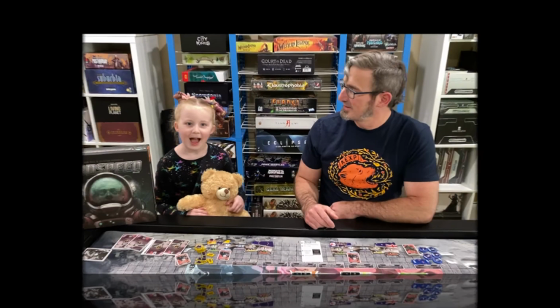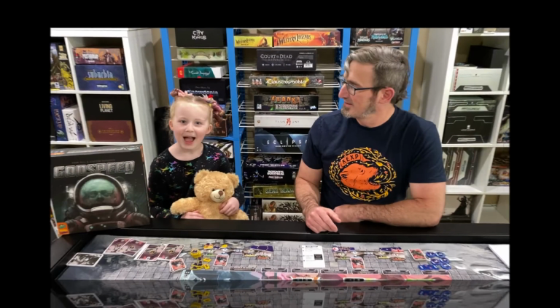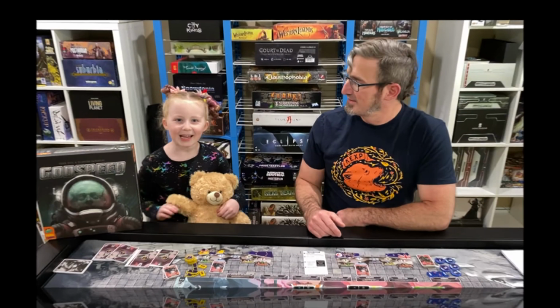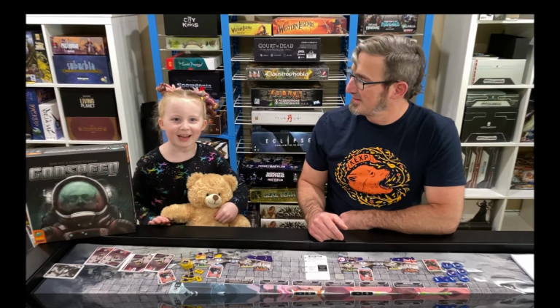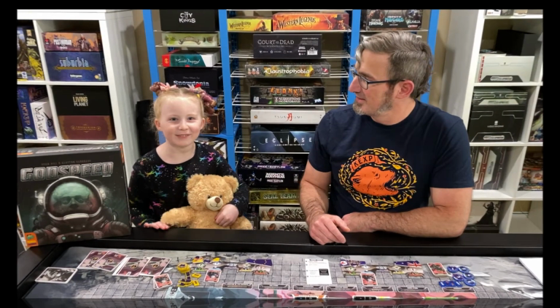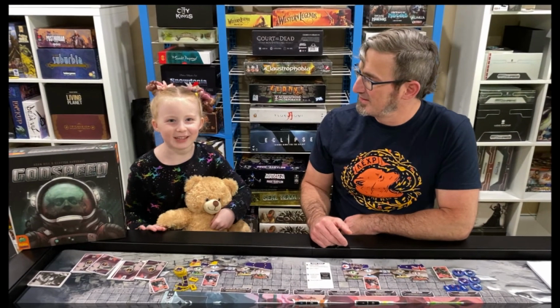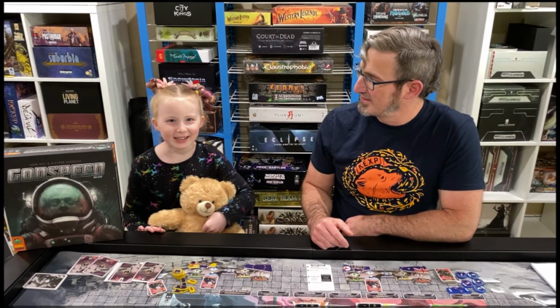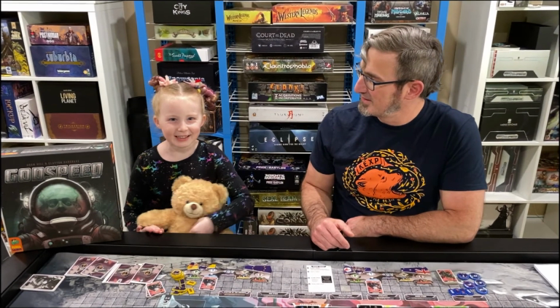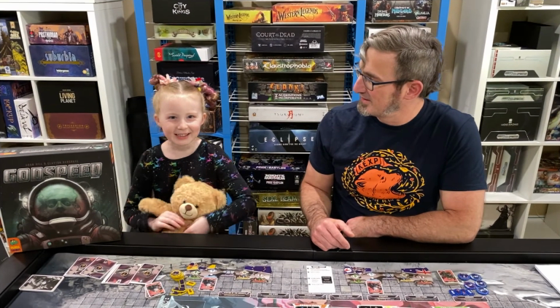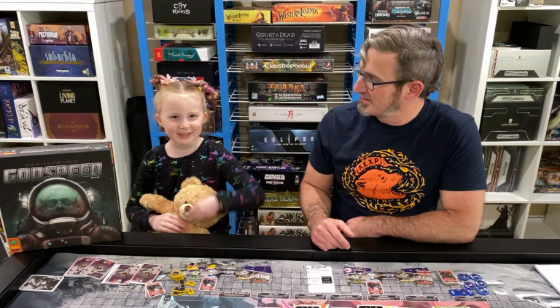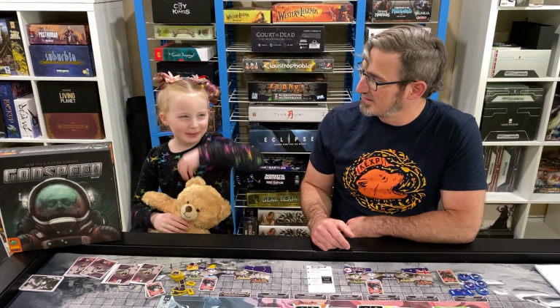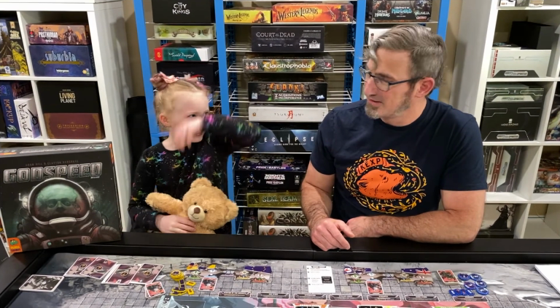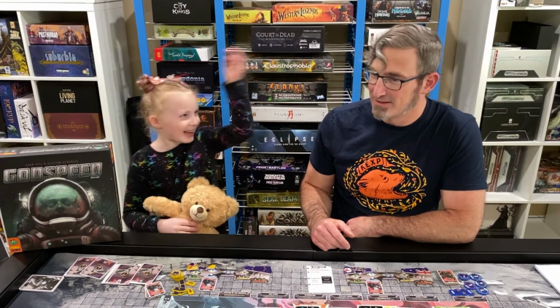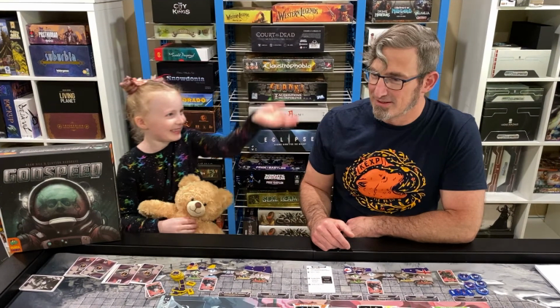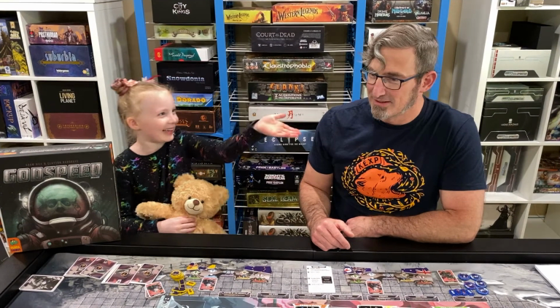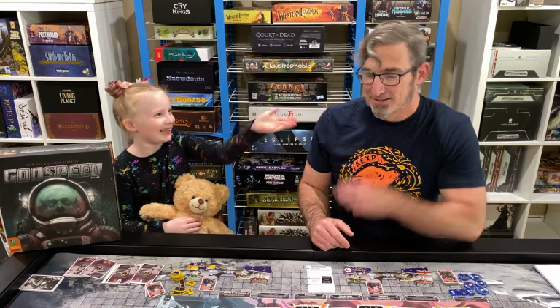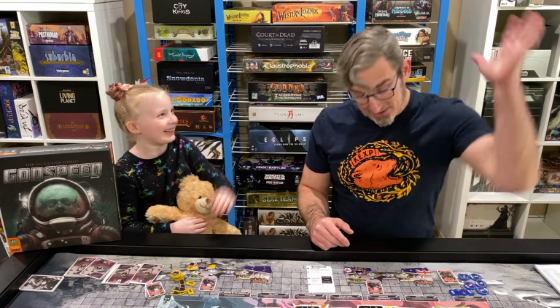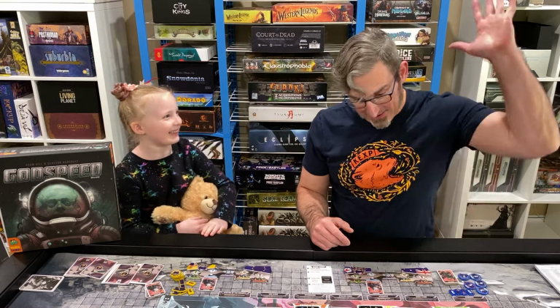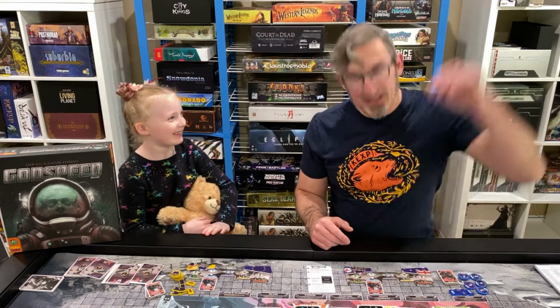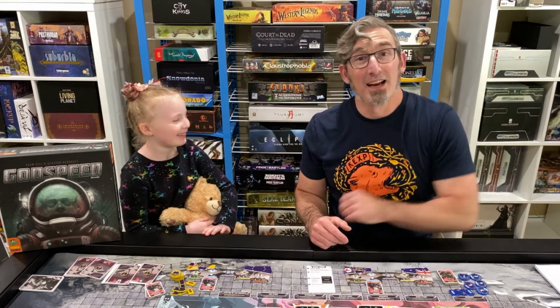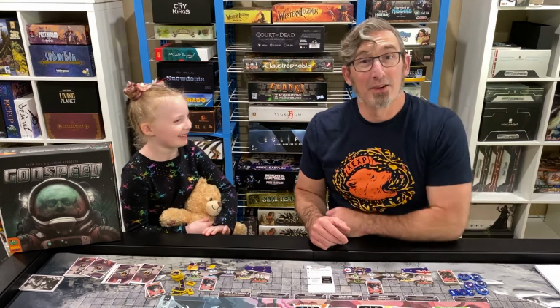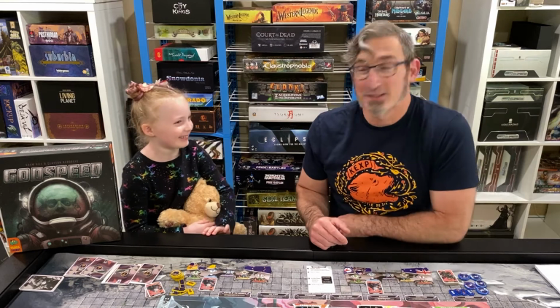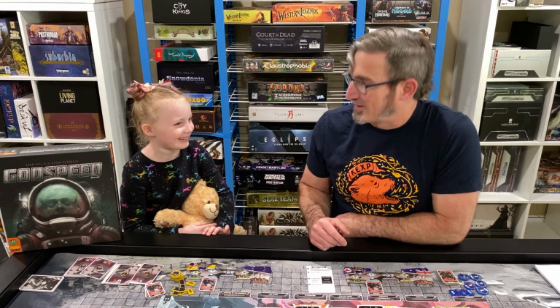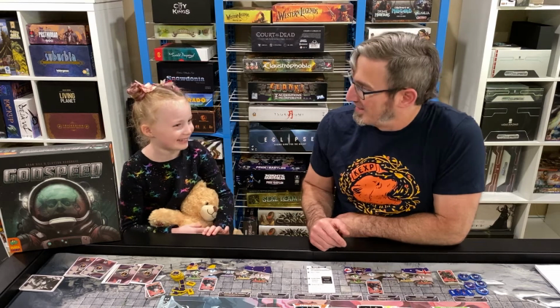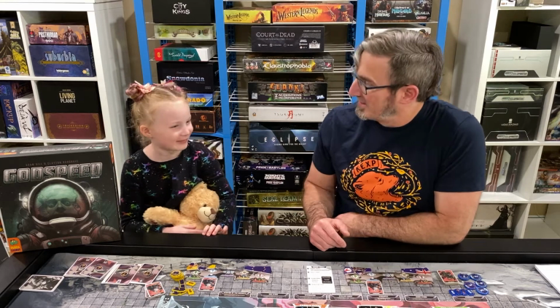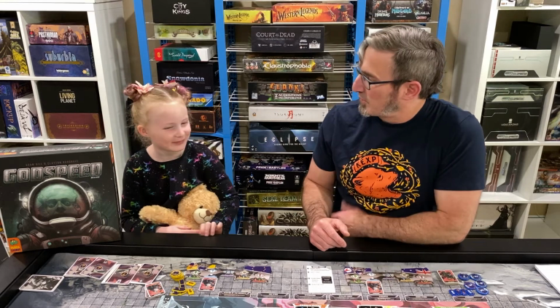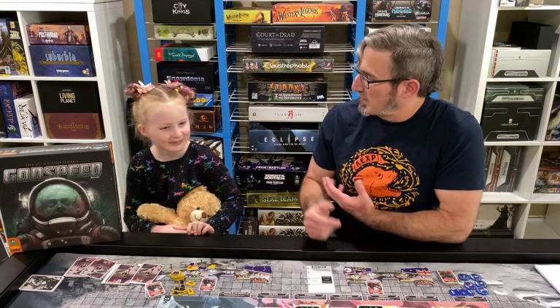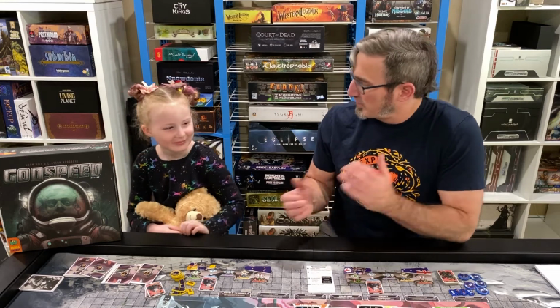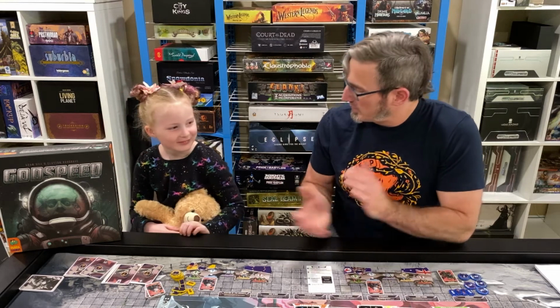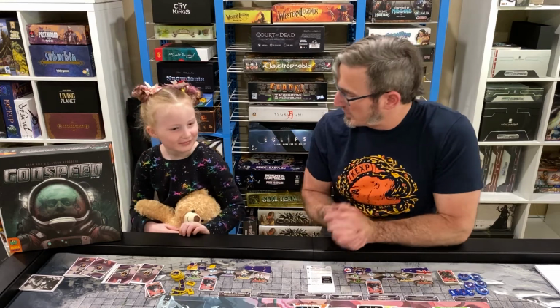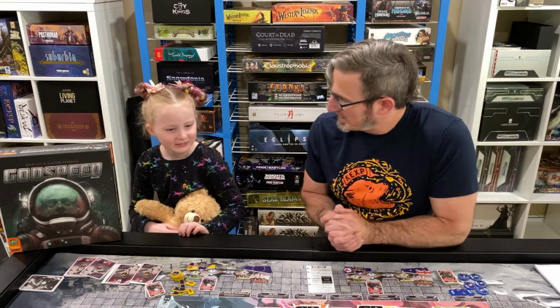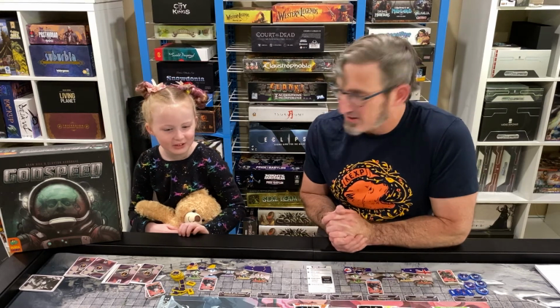Hi, I'm Zelda, and this is my dad, Kit. Hello, how's it going? What are we doing here today, Zelda?